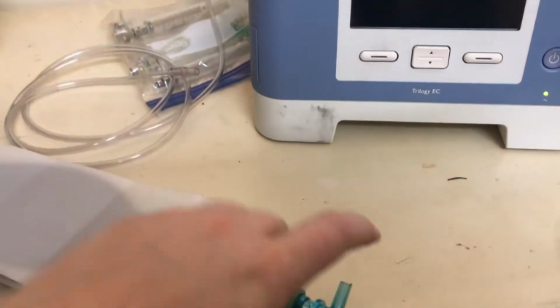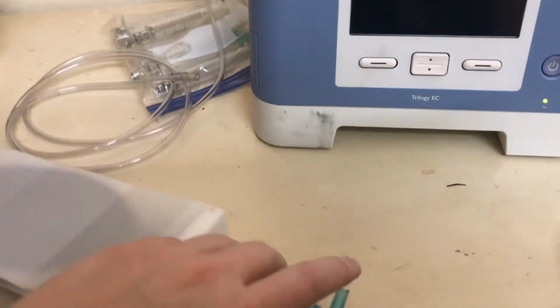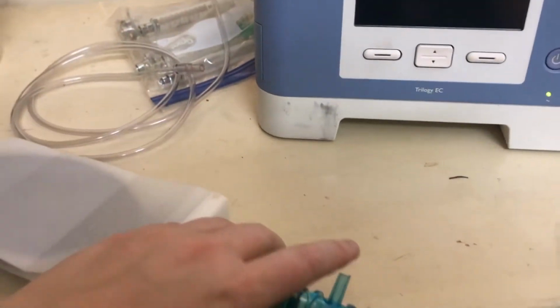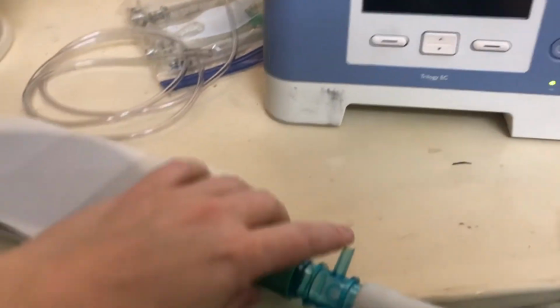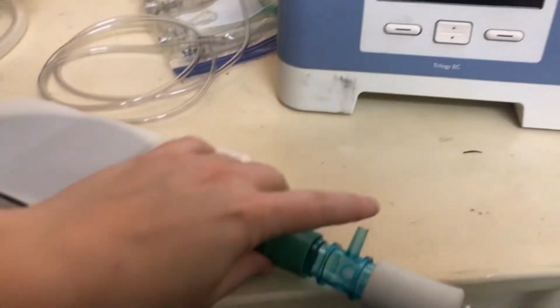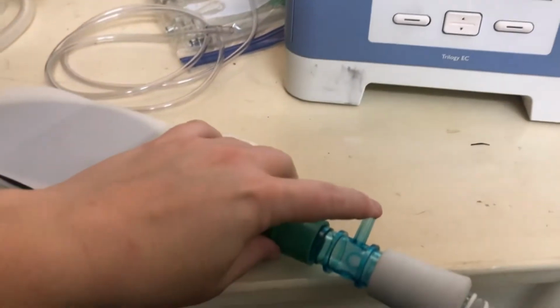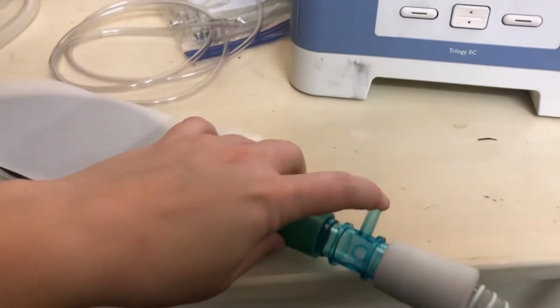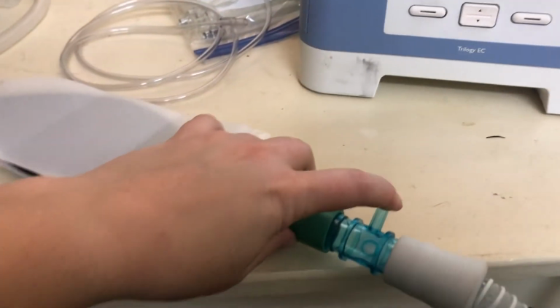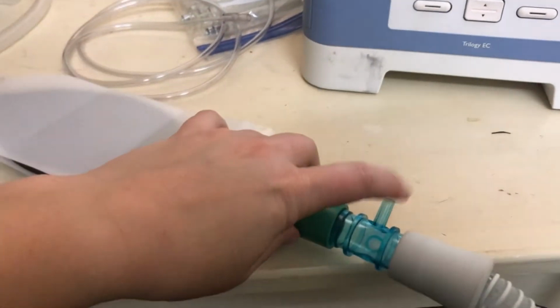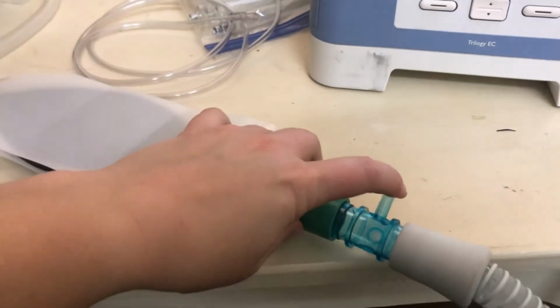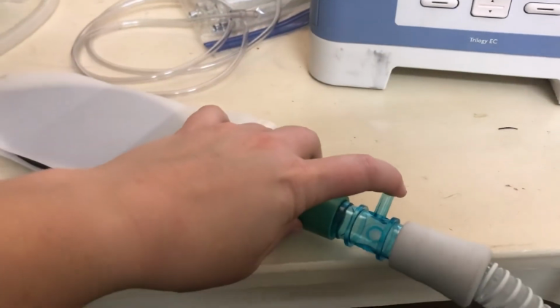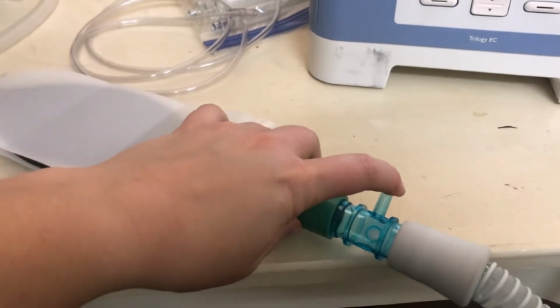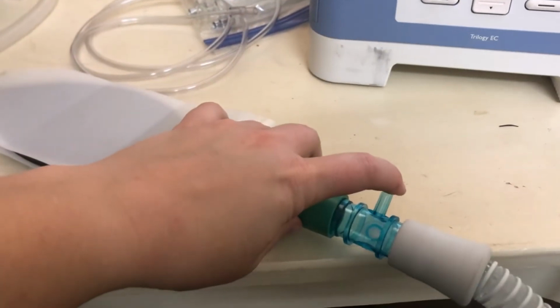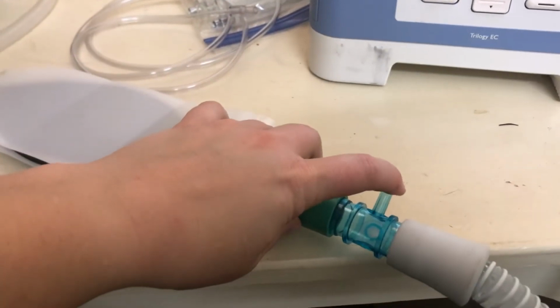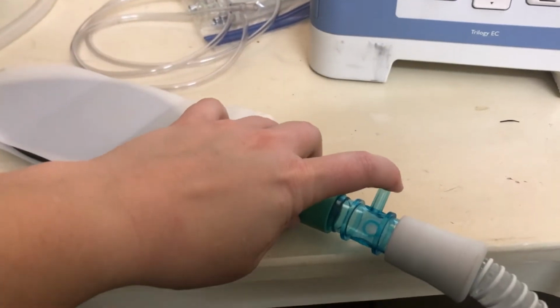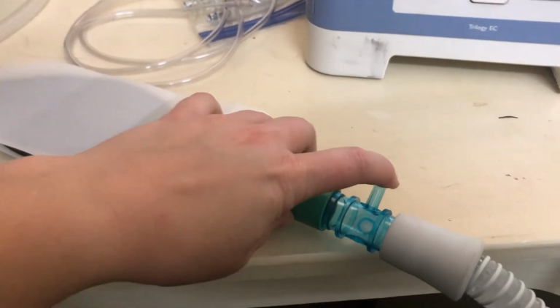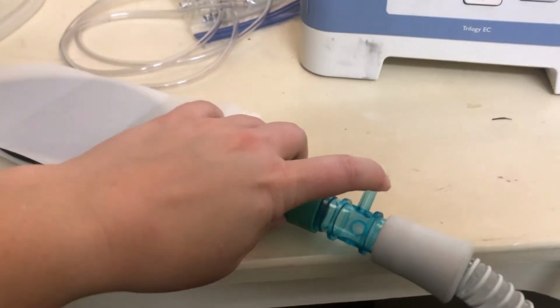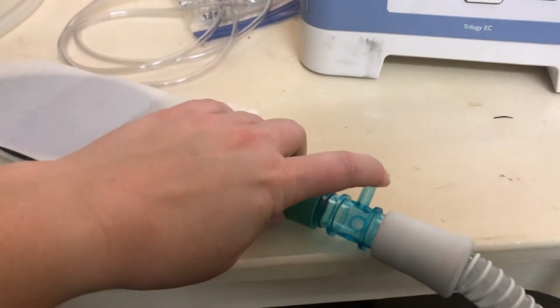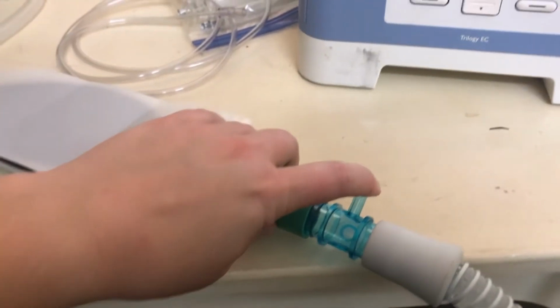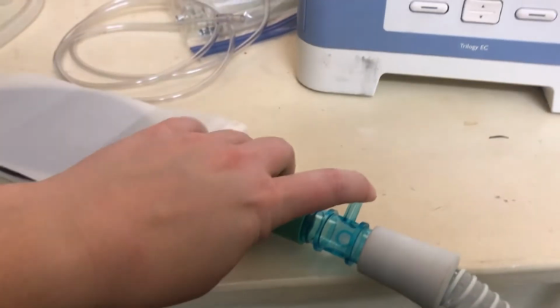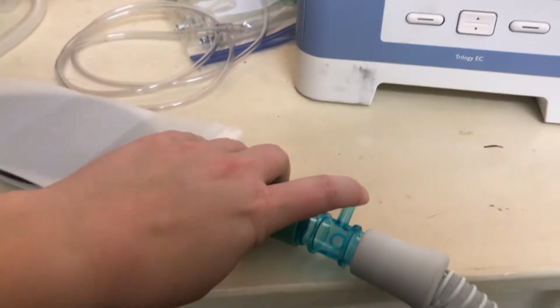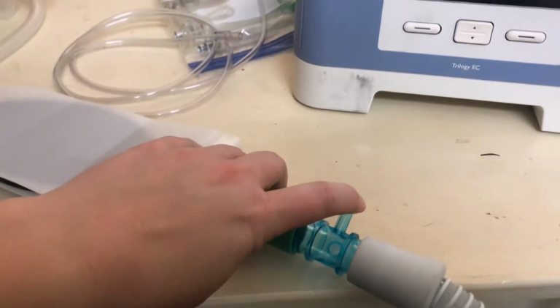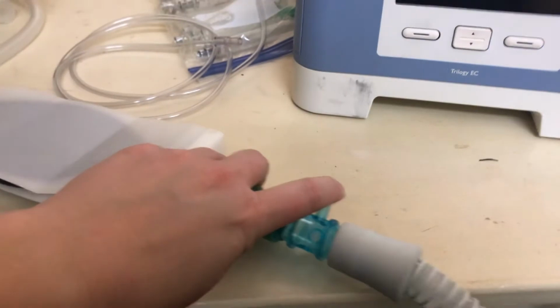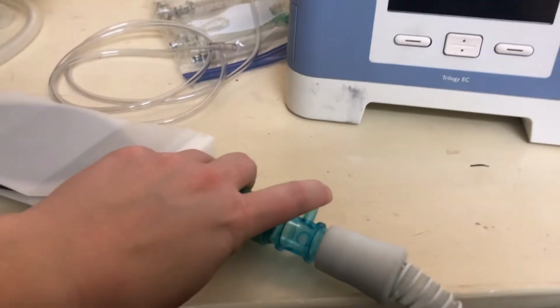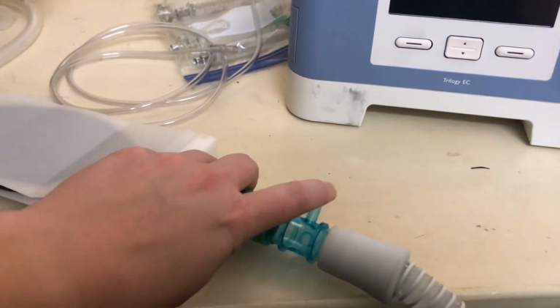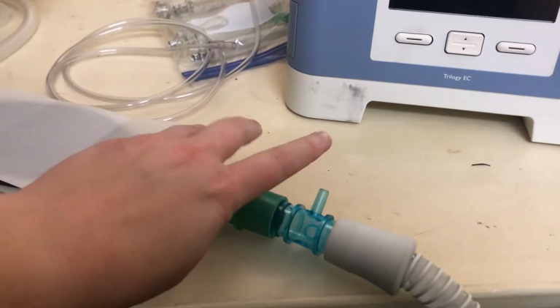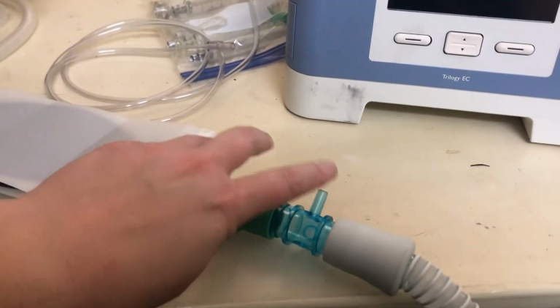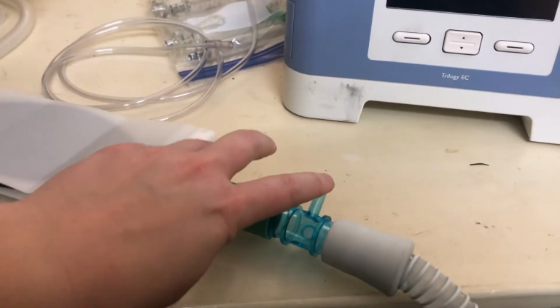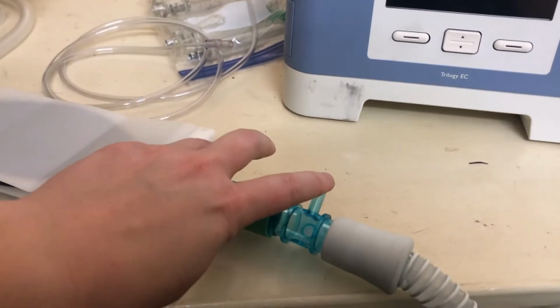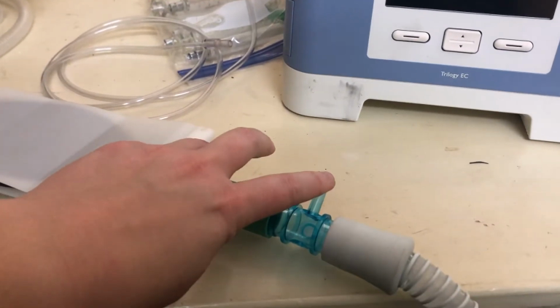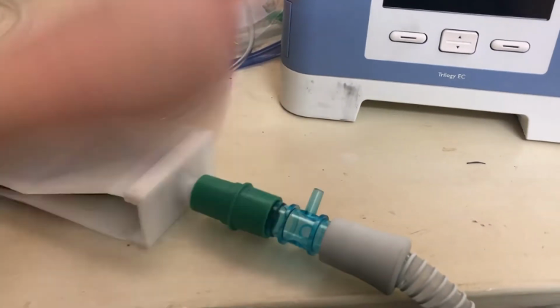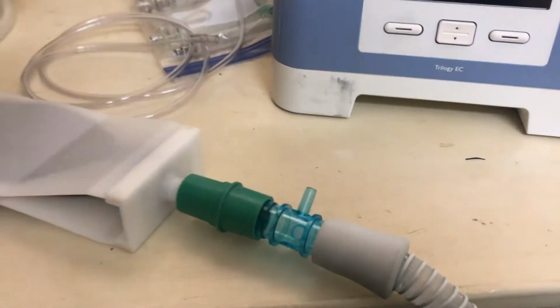The machine is calibrated for that passive exhalation. So if you accidentally close this port, your patient is unable to exhale and you will have trouble with high CO2s.